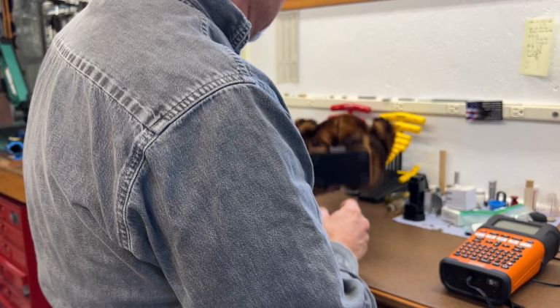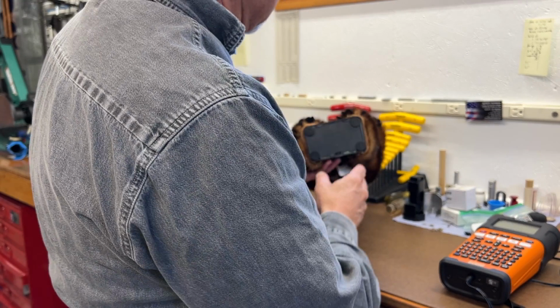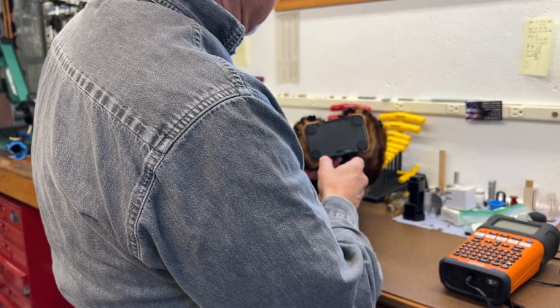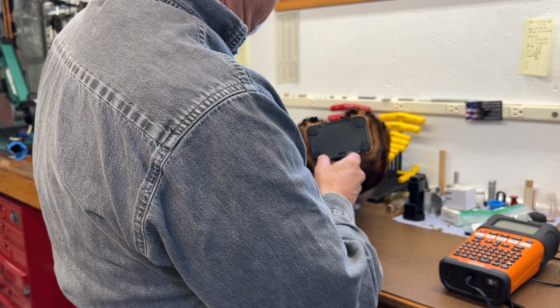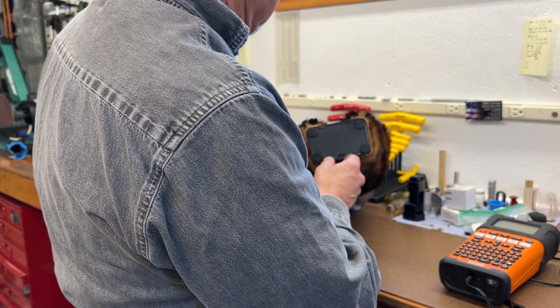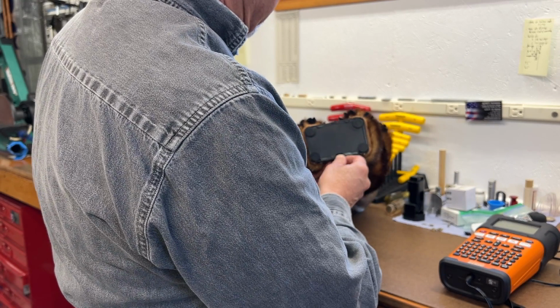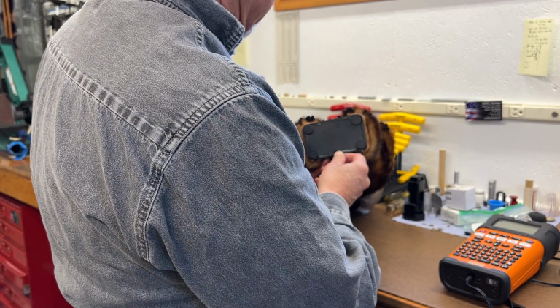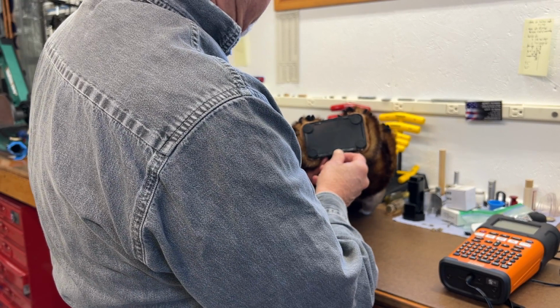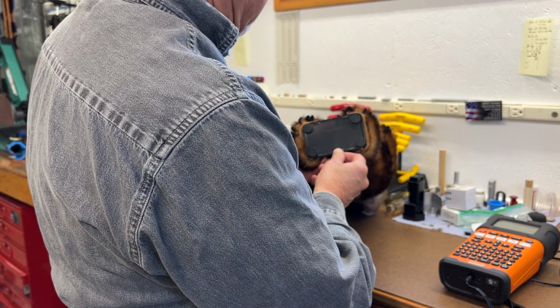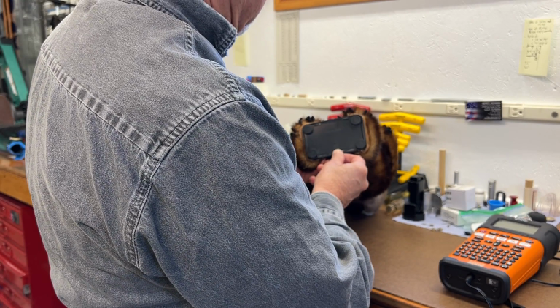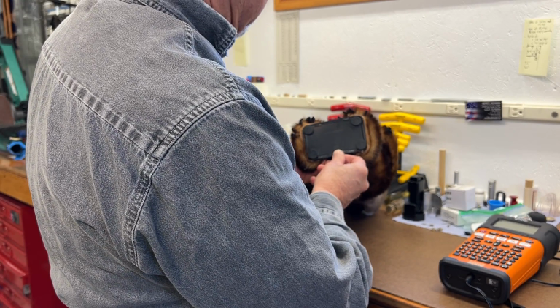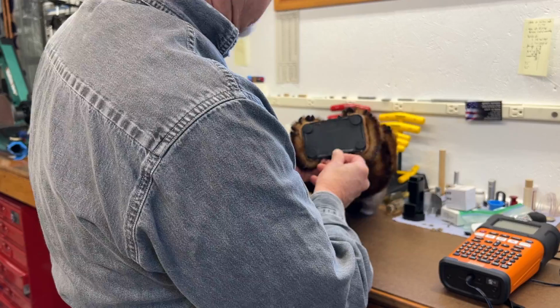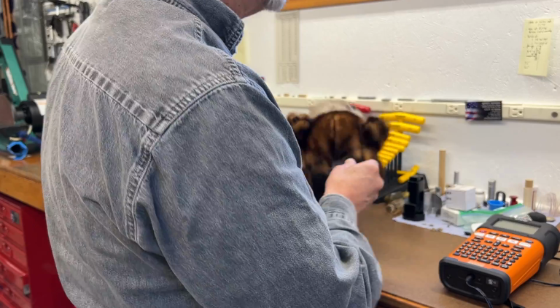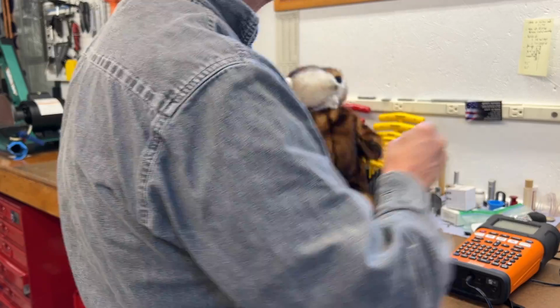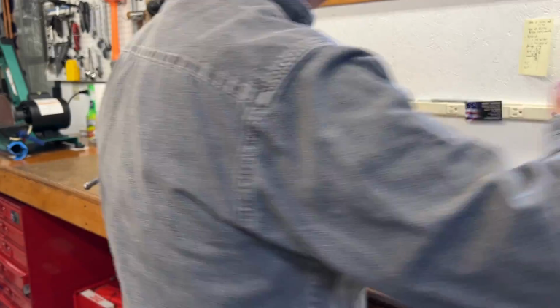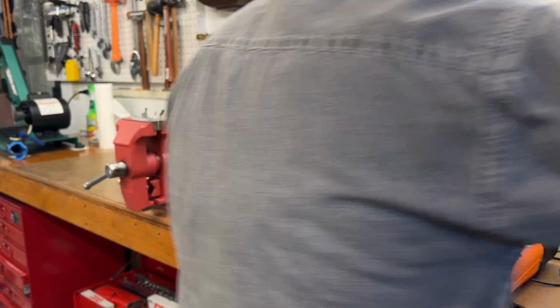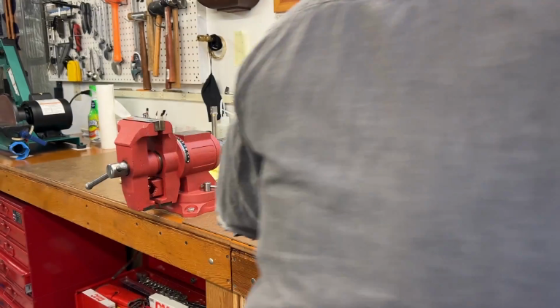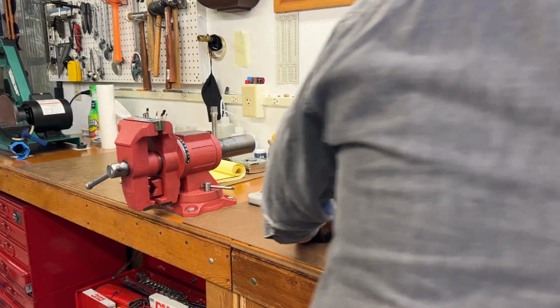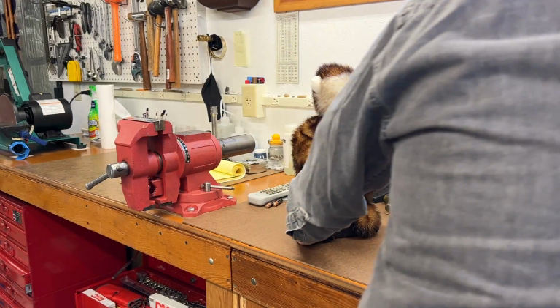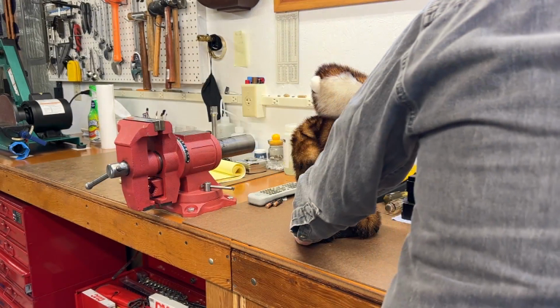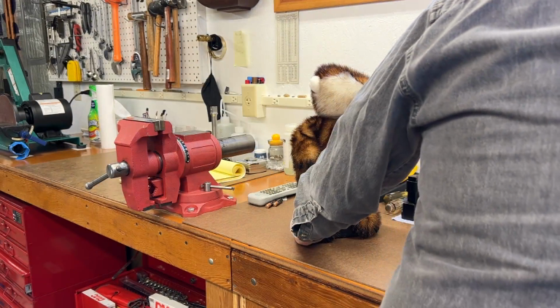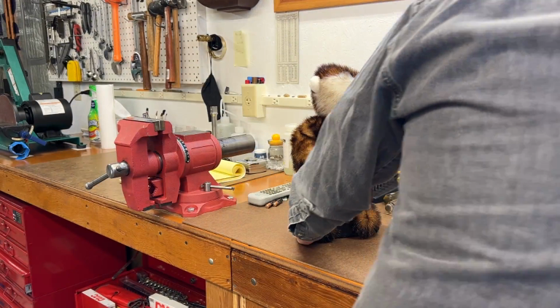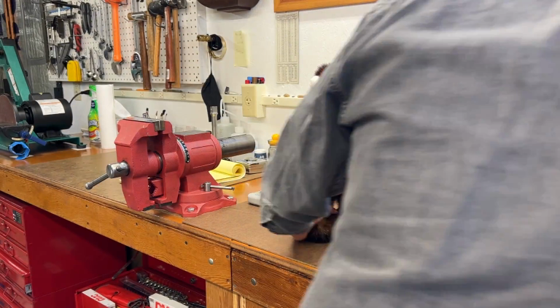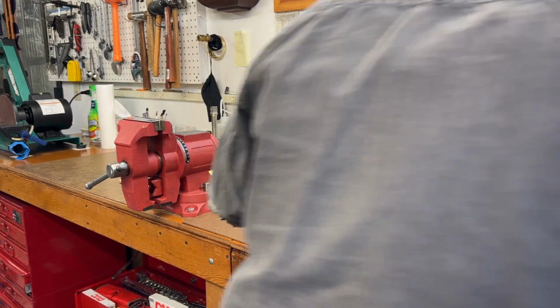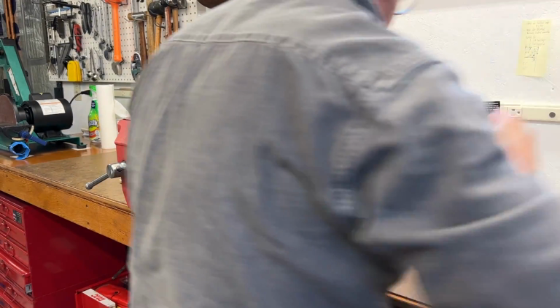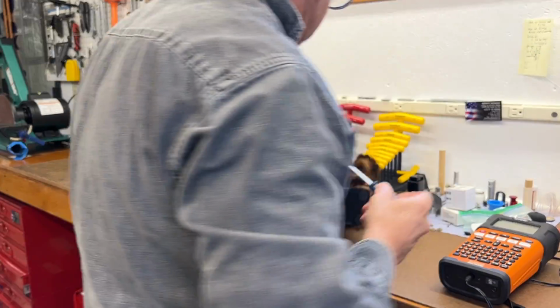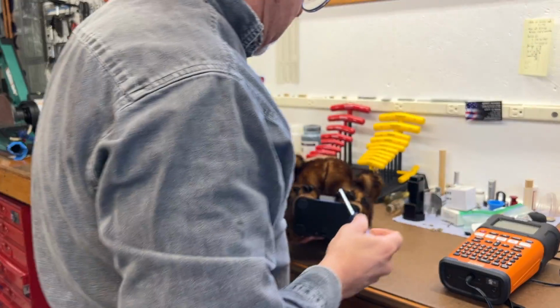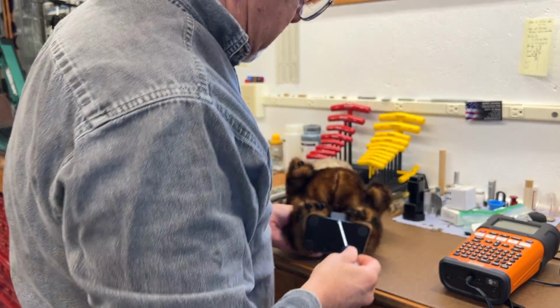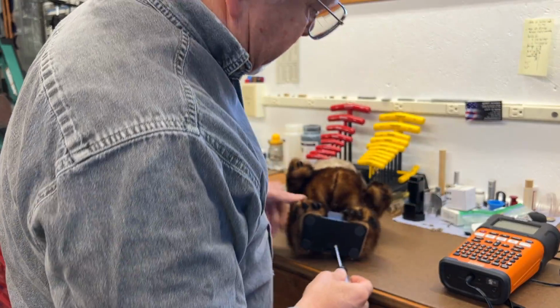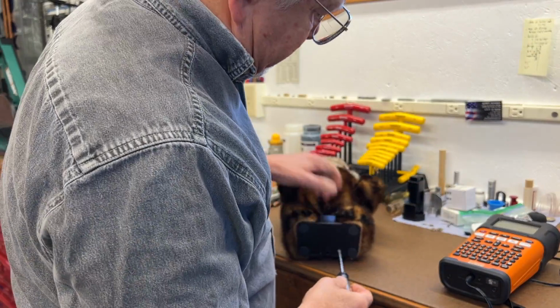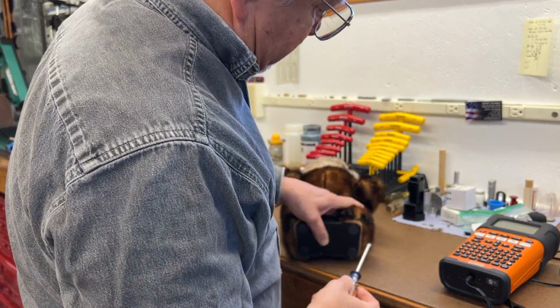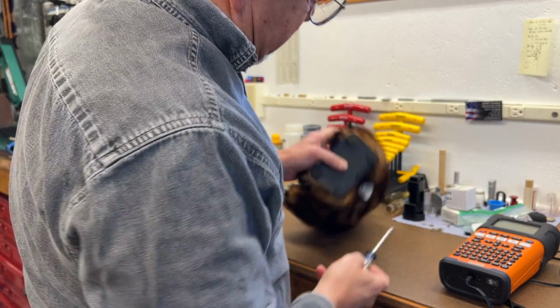Let's see what I need to get in there. It looks like I need a screwdriver. Let's get a screwdriver.